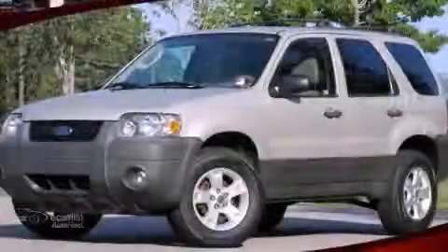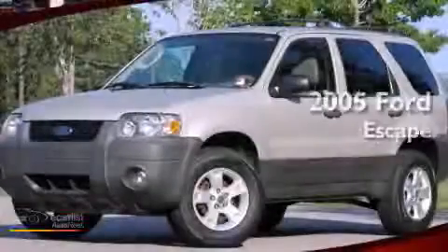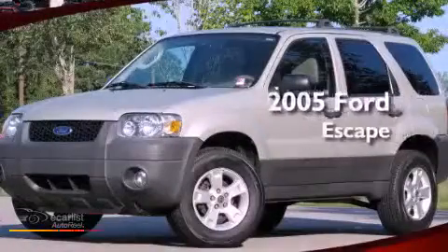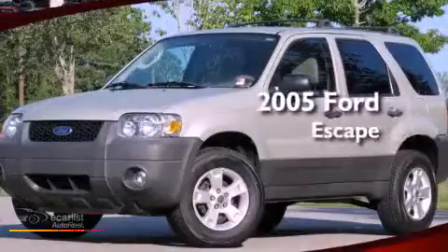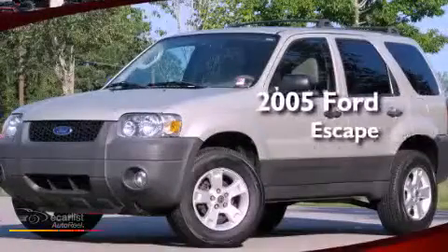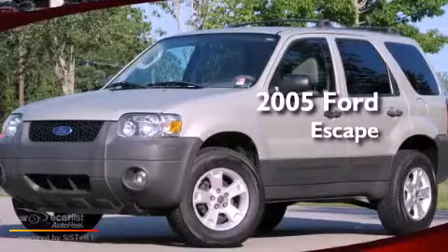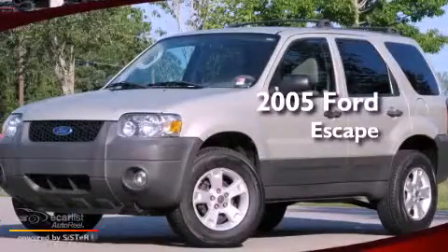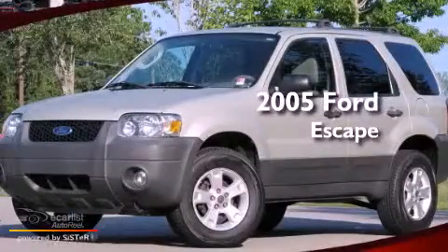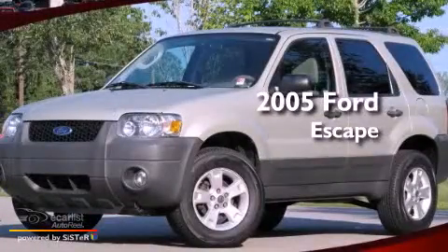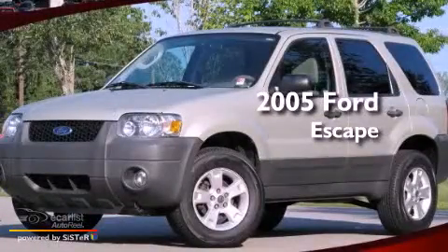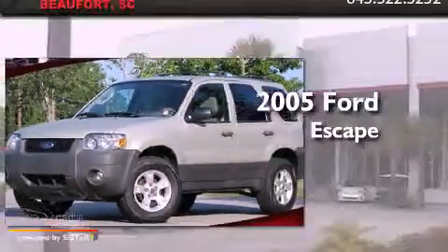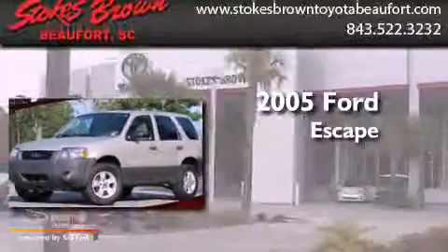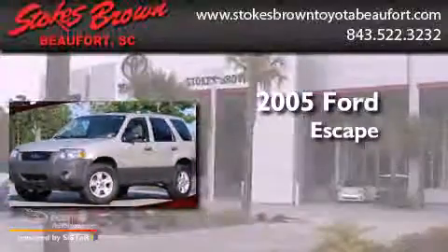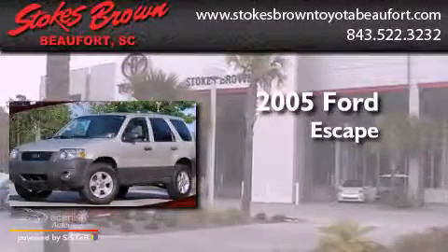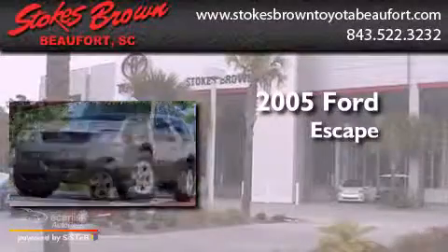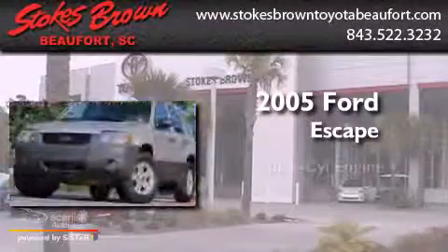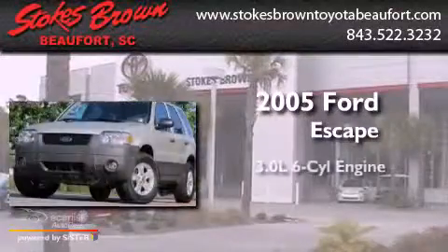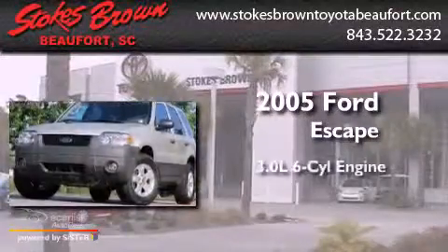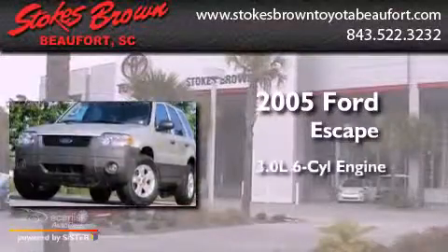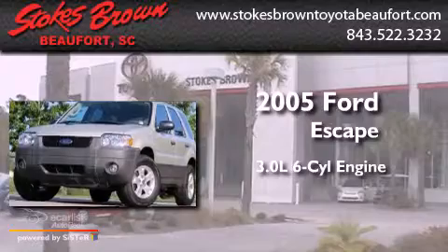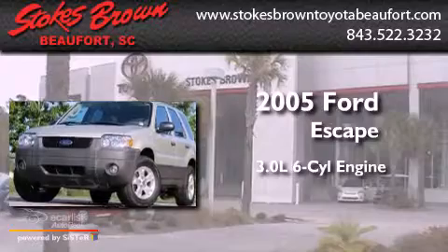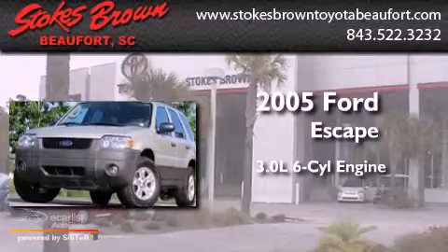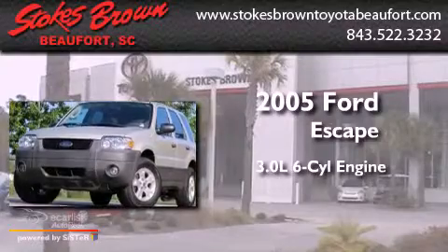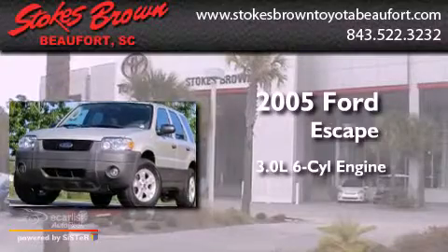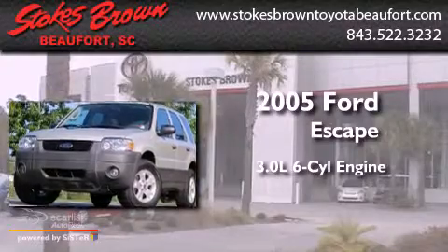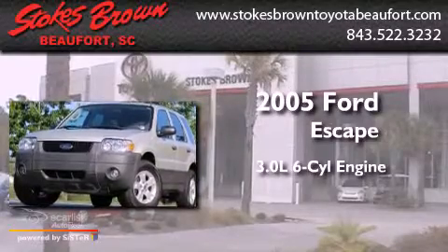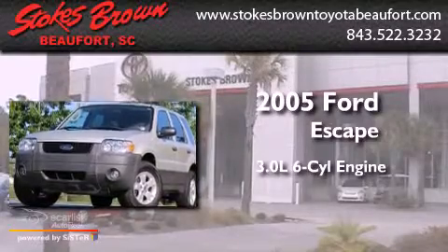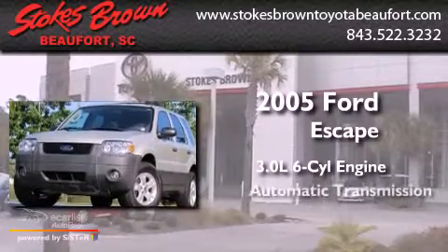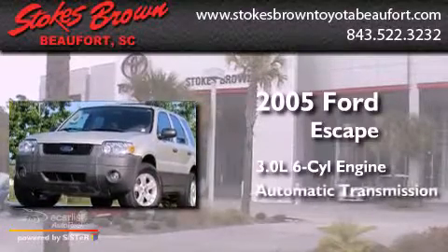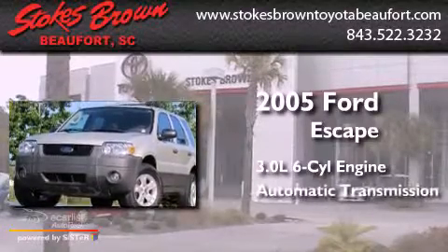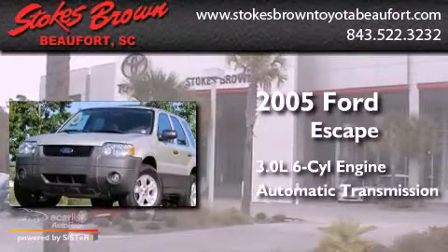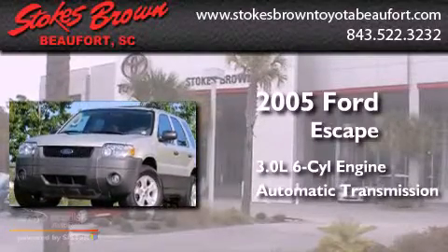This is a 2005 Ford Escape. It has a 3.0-liter six-cylinder engine and an automatic transmission.